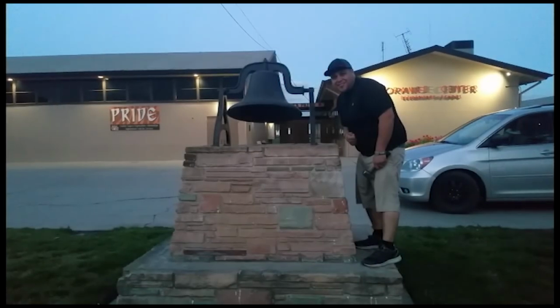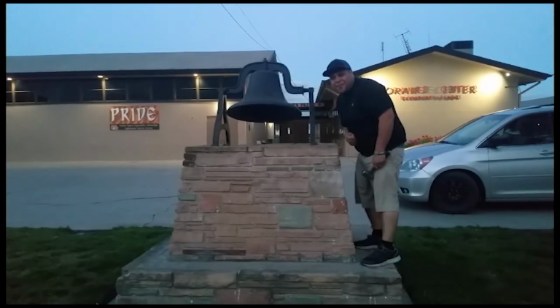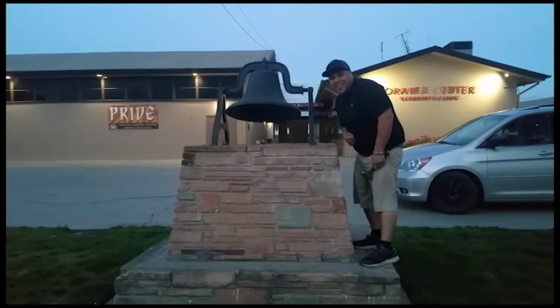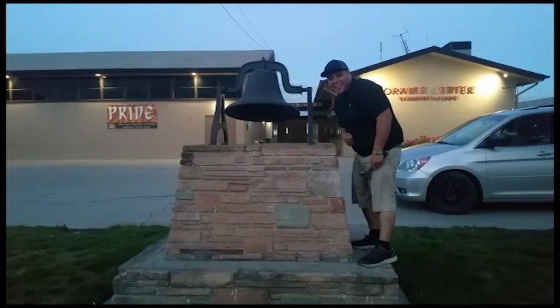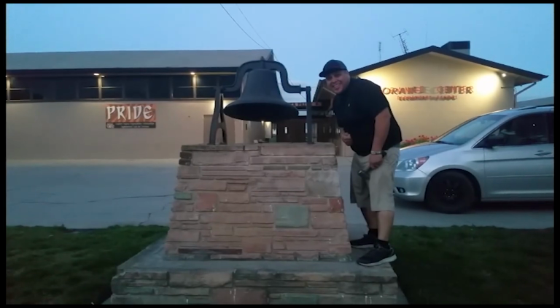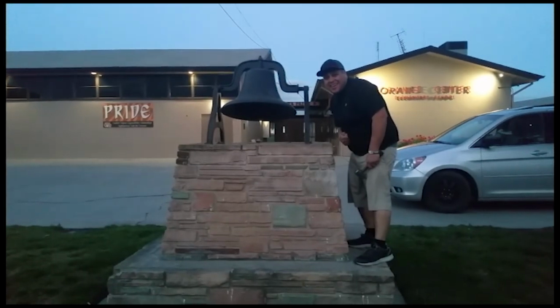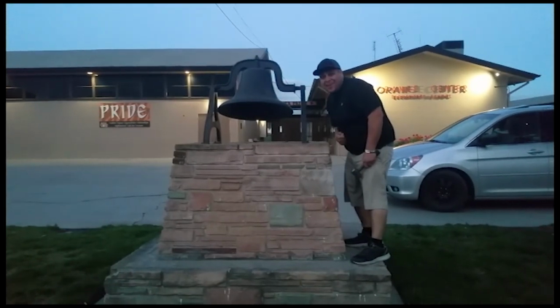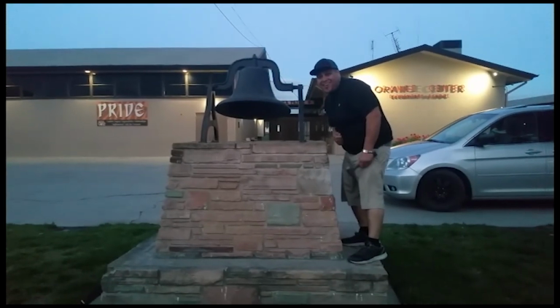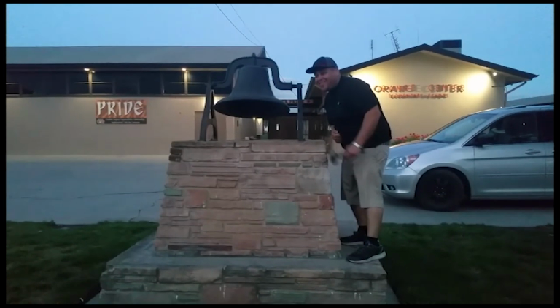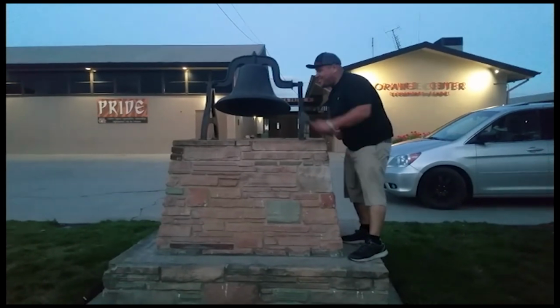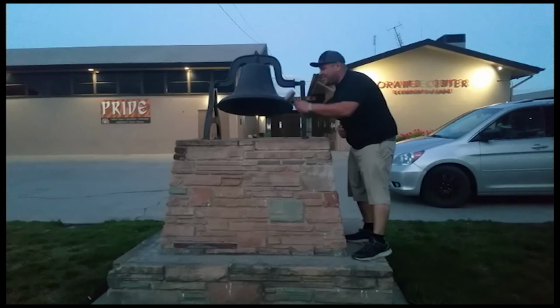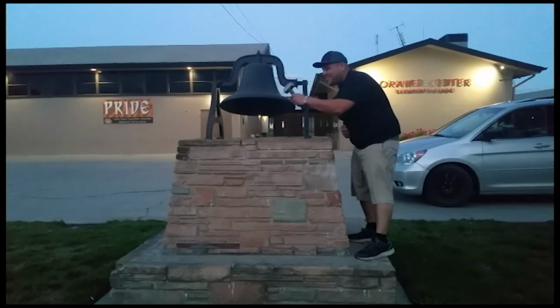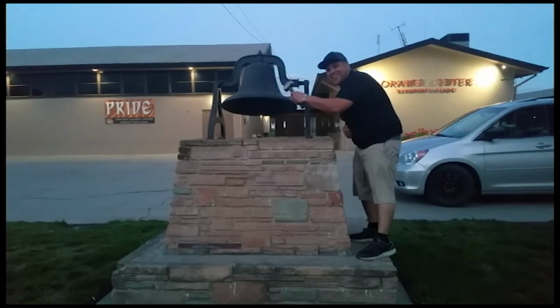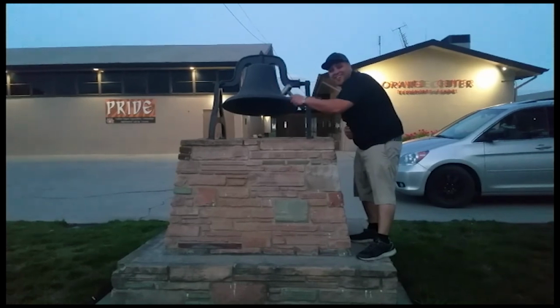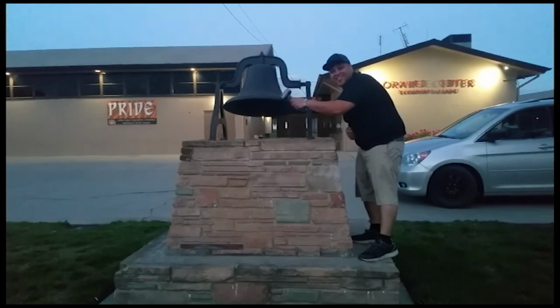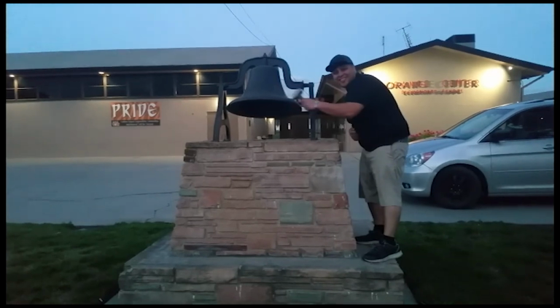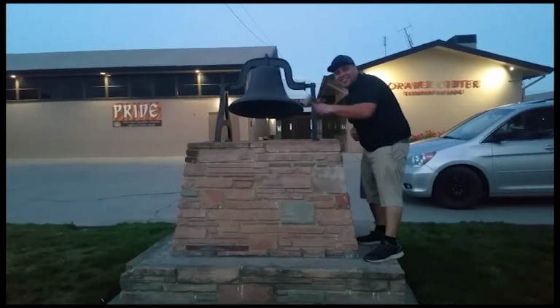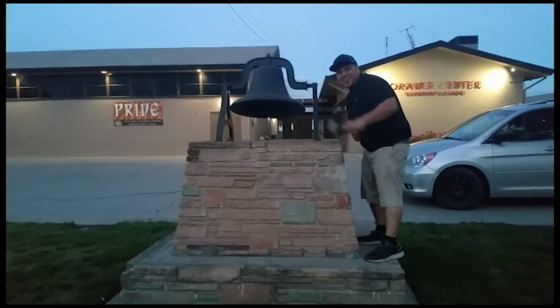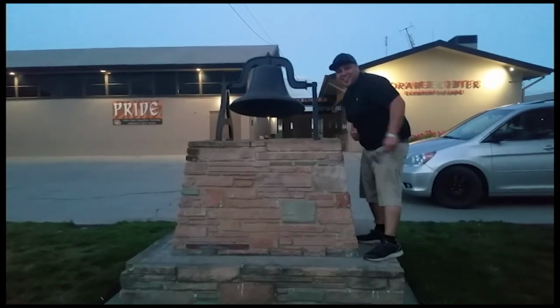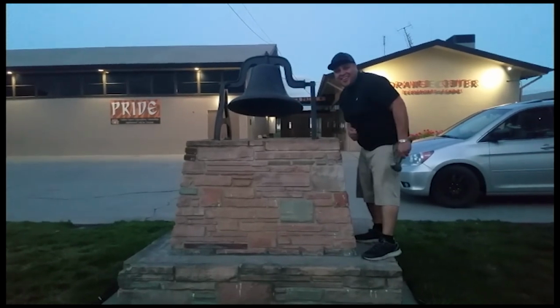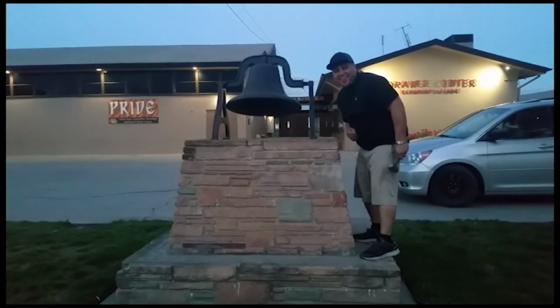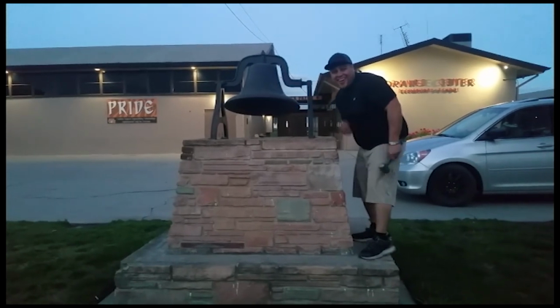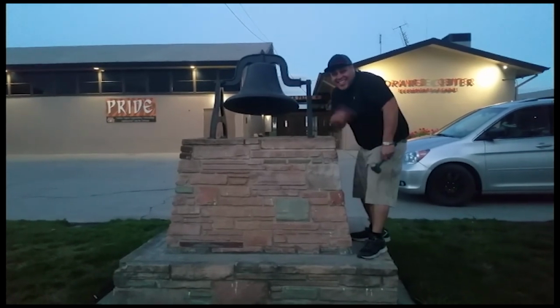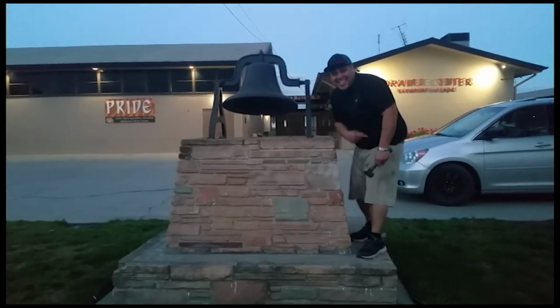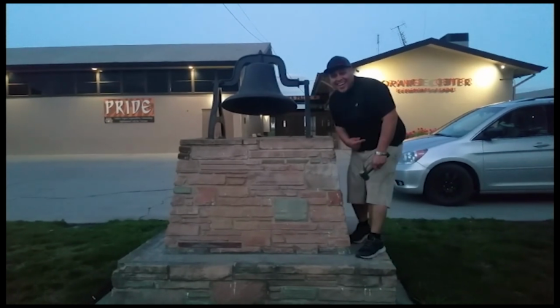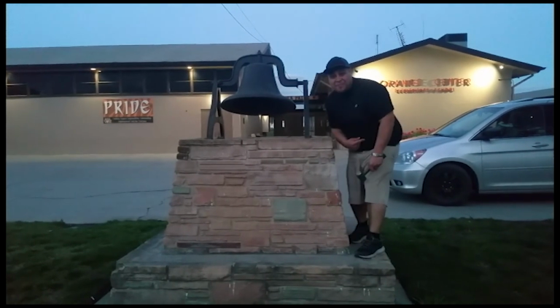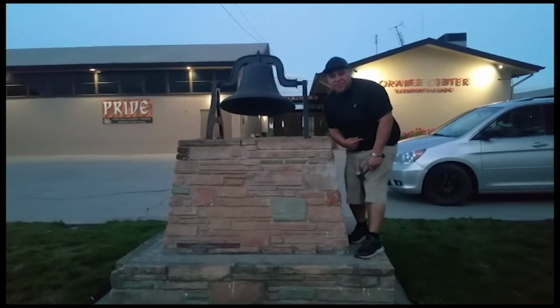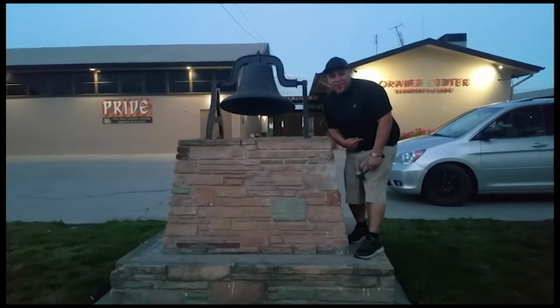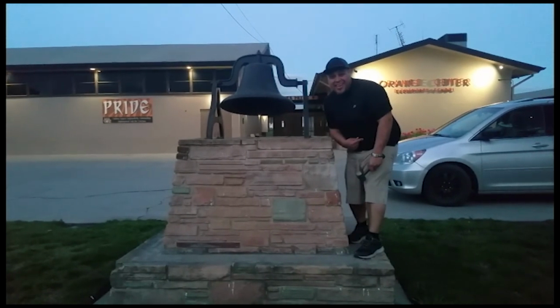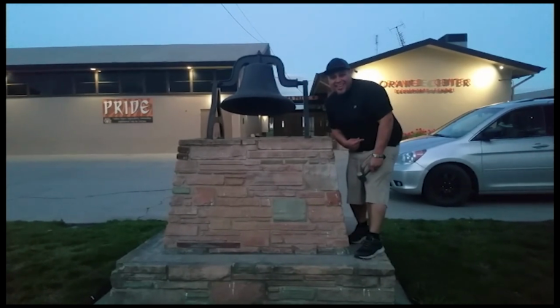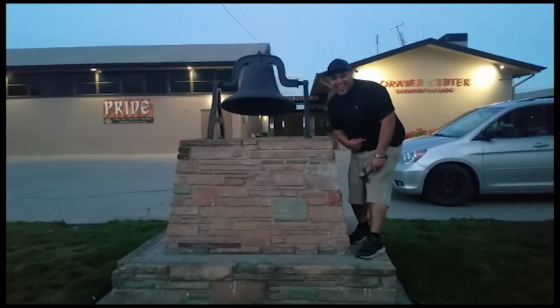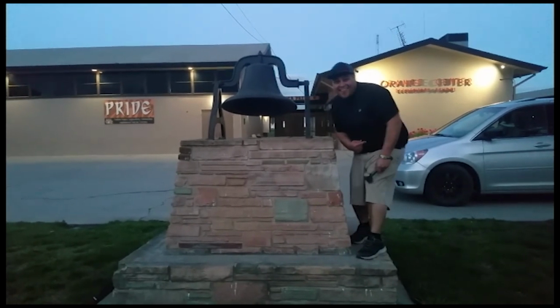Thank you for watching, please like and subscribe, don't forget to hit that bell. Alright, let's get out of here before we get kicked out.